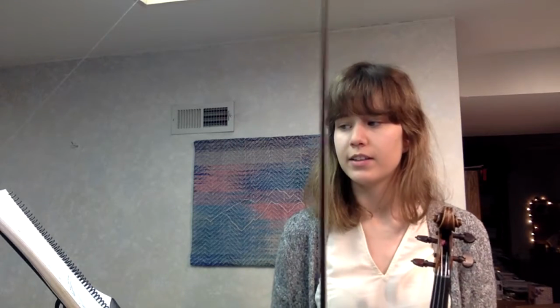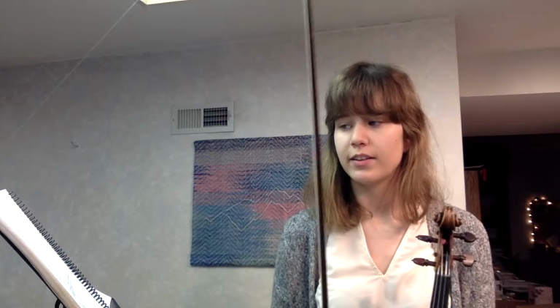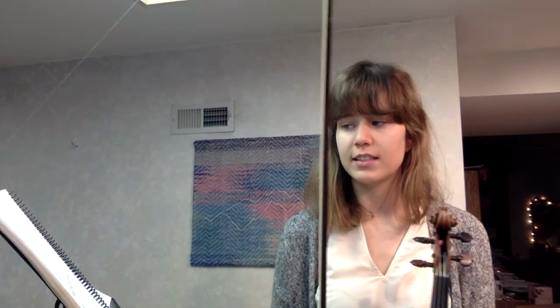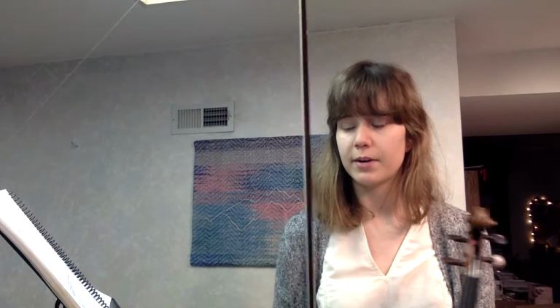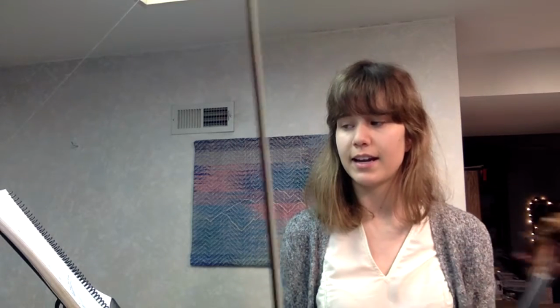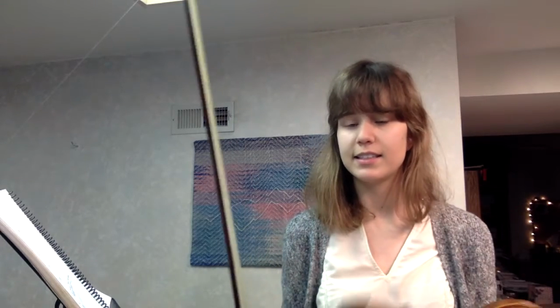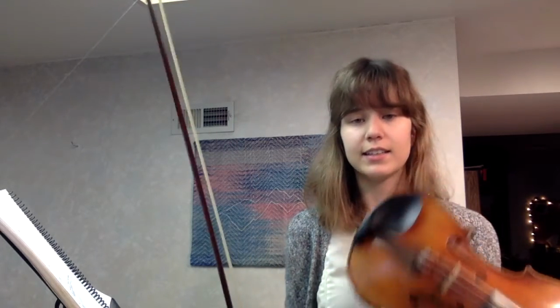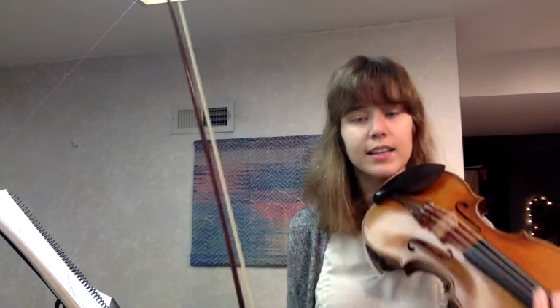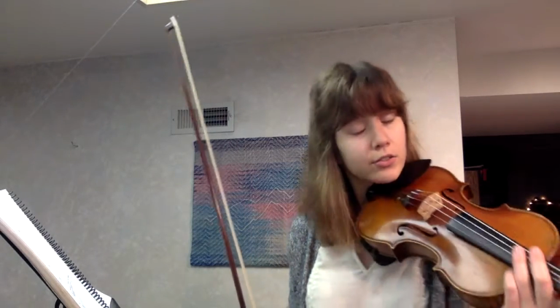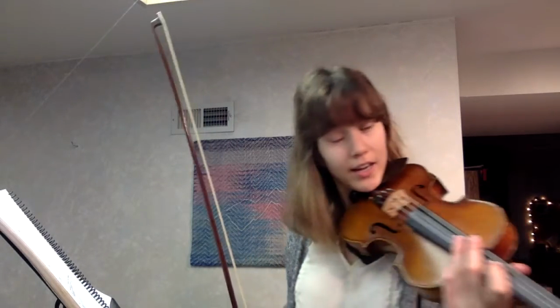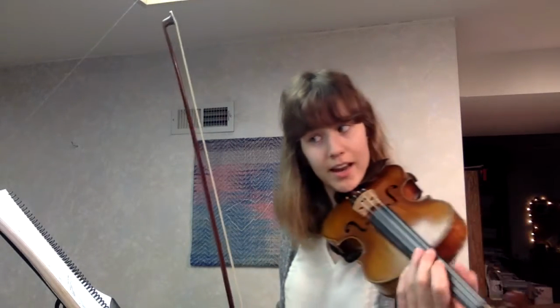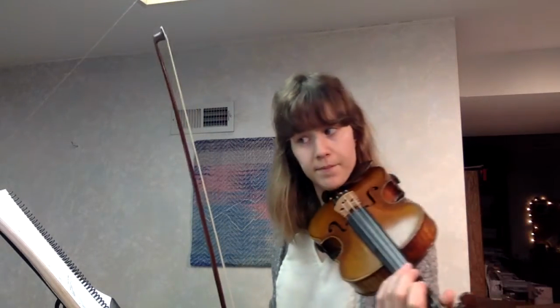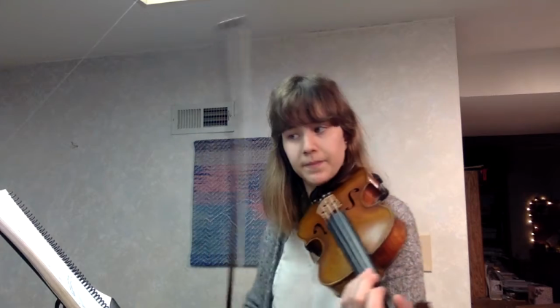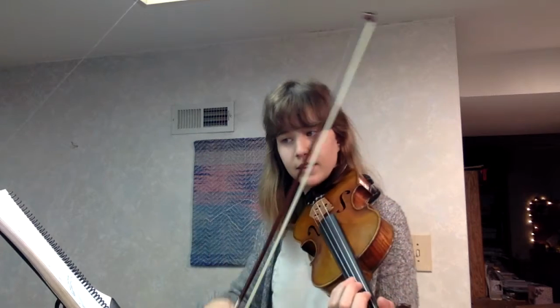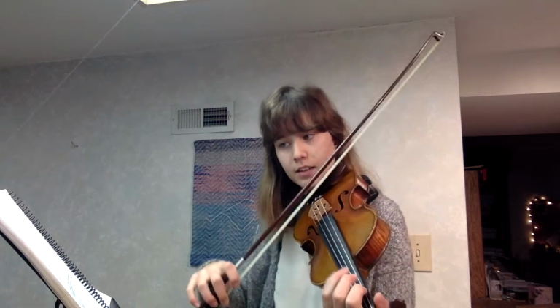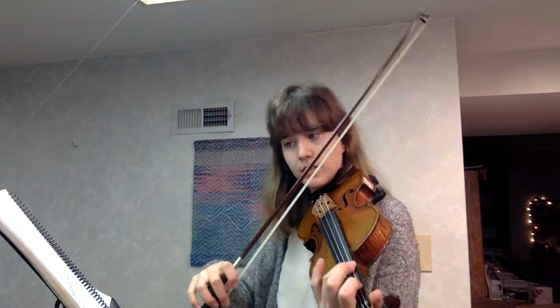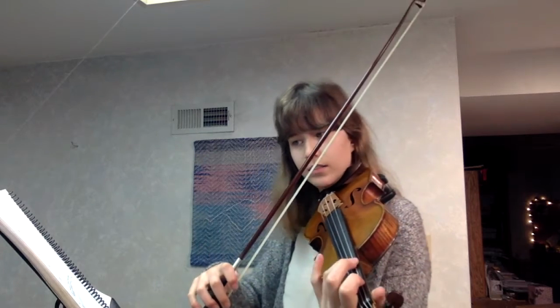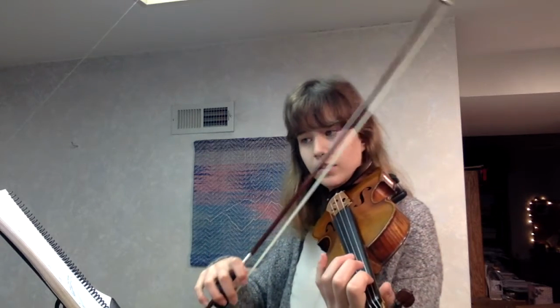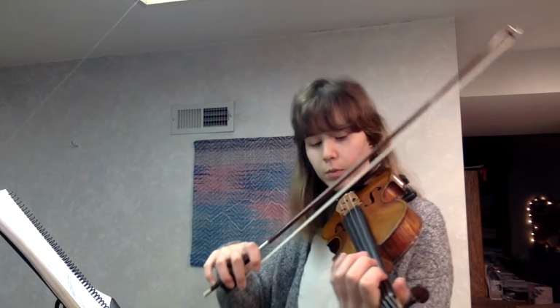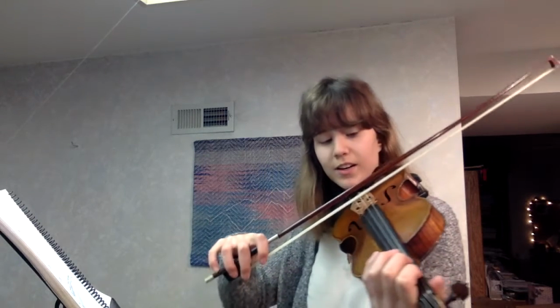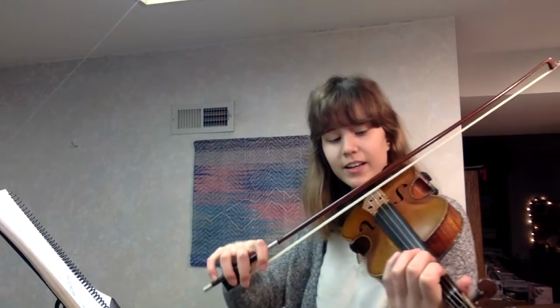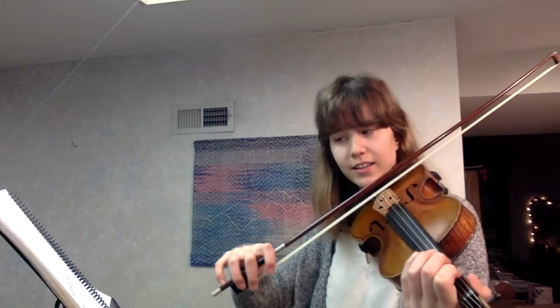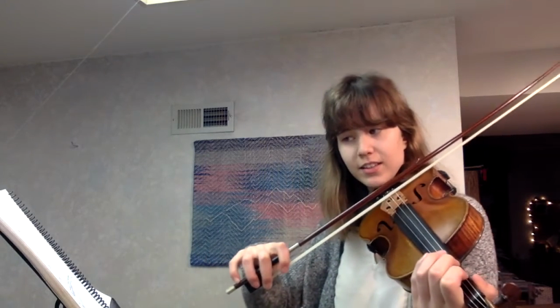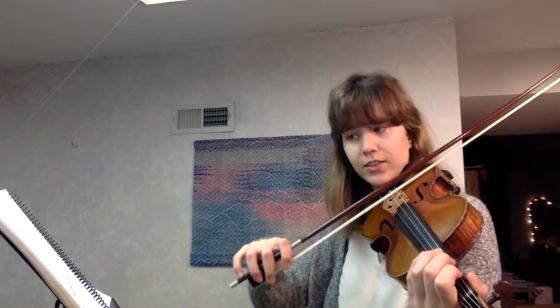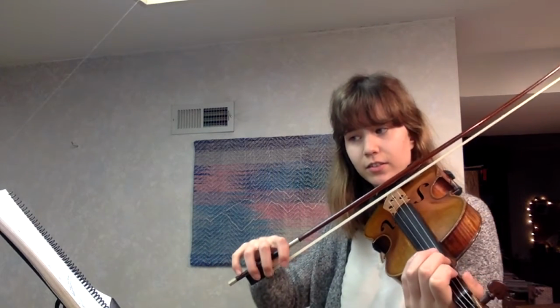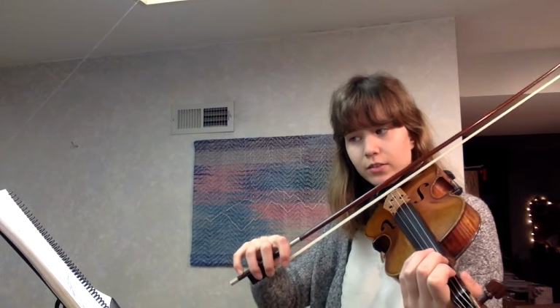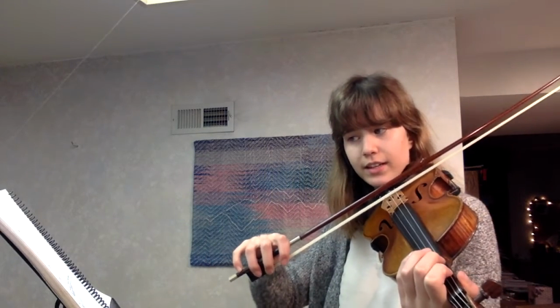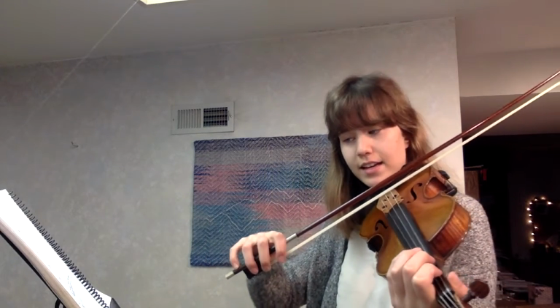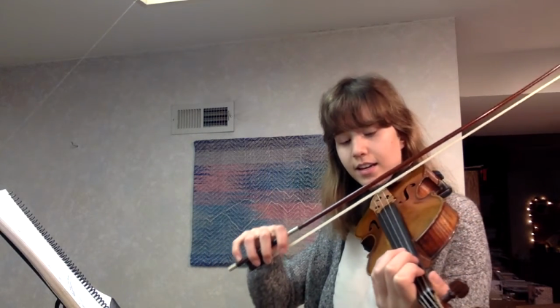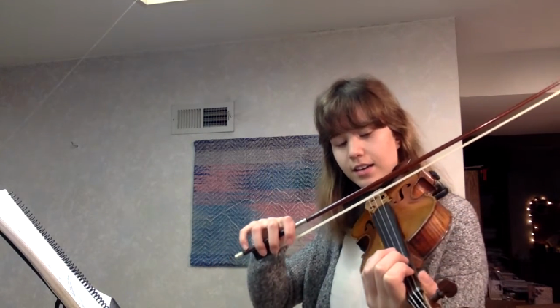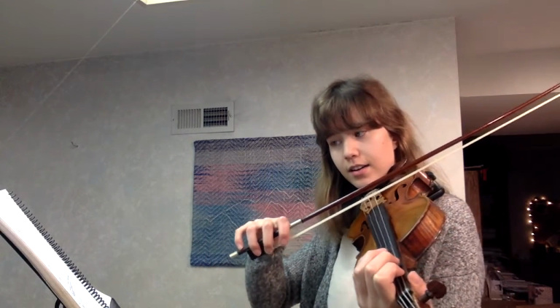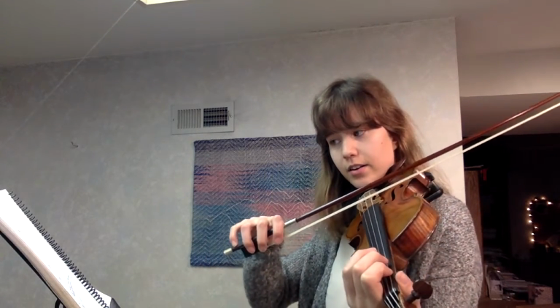So this is number 96, Let's Read A. One, two, ready, go.